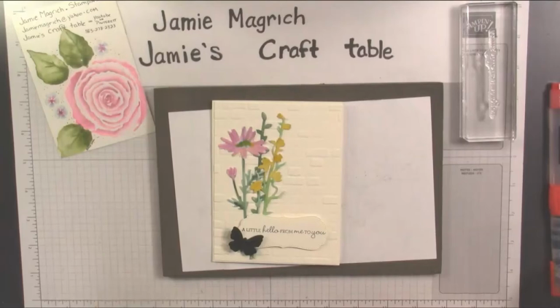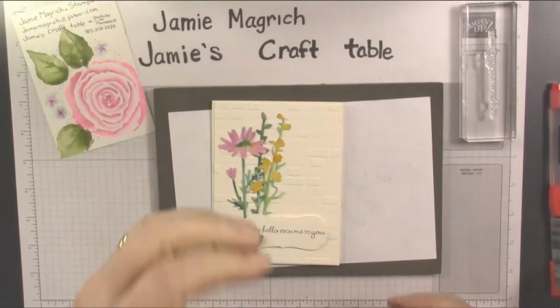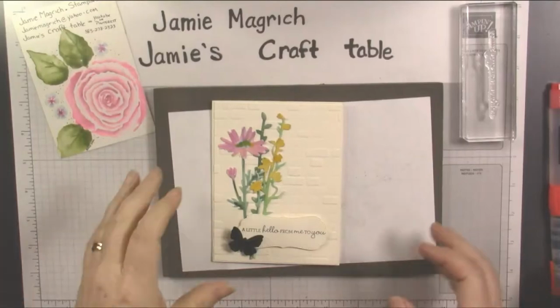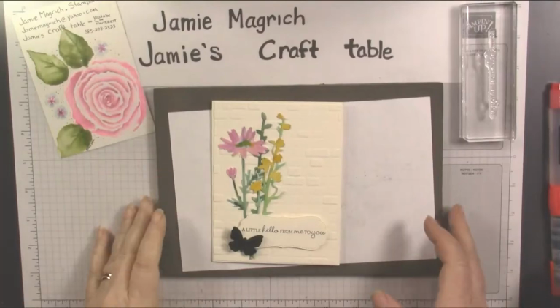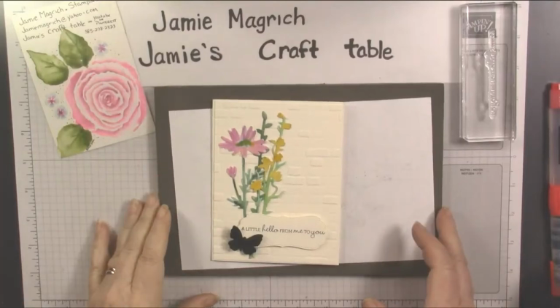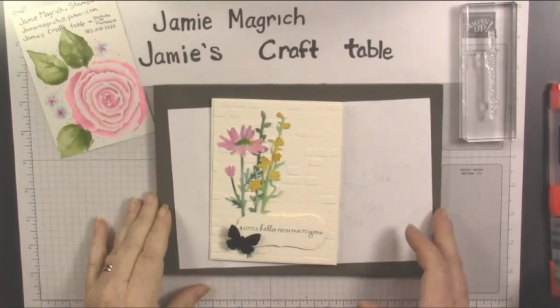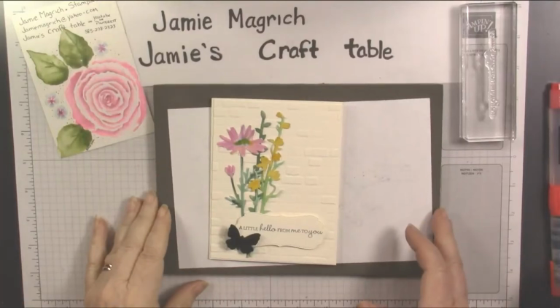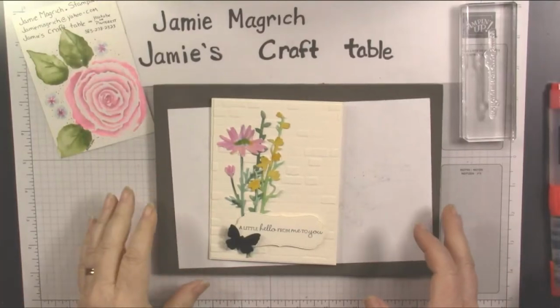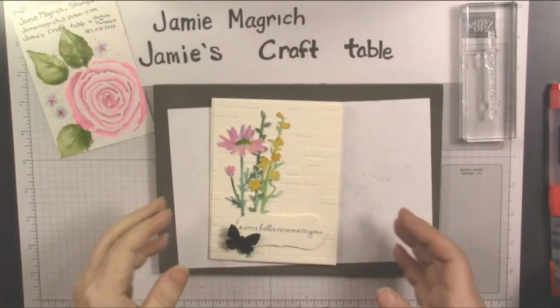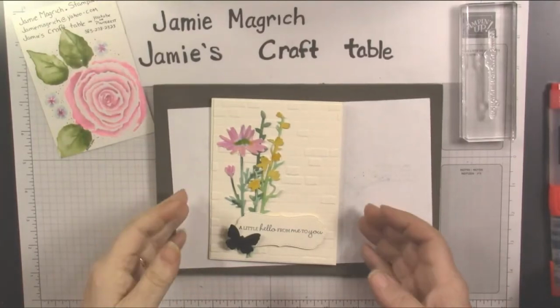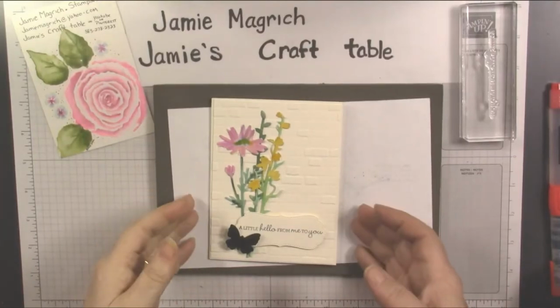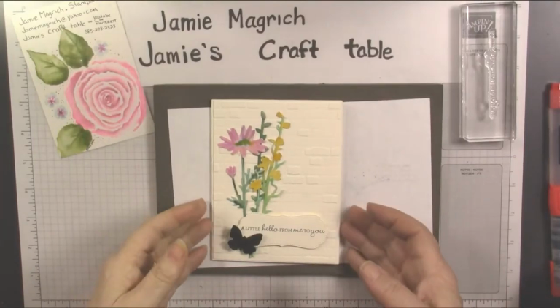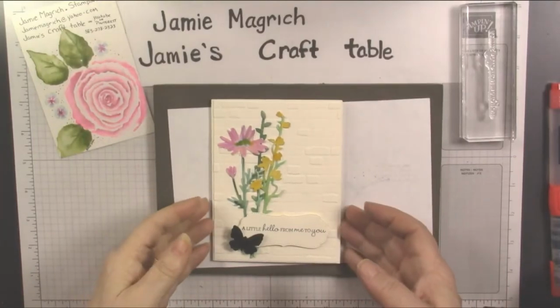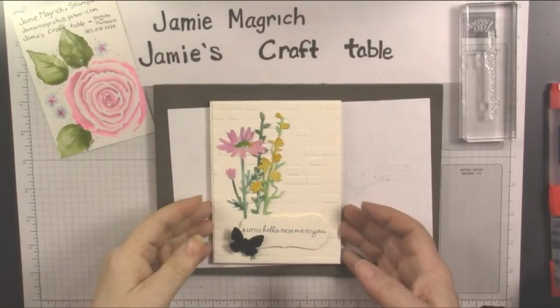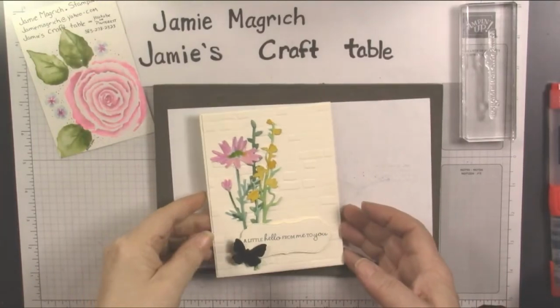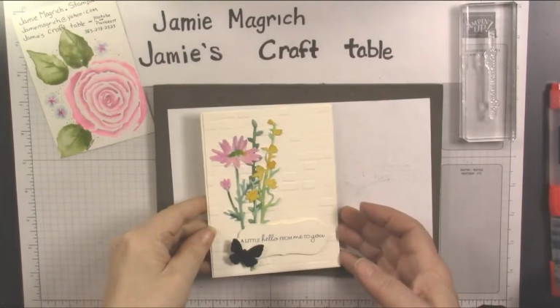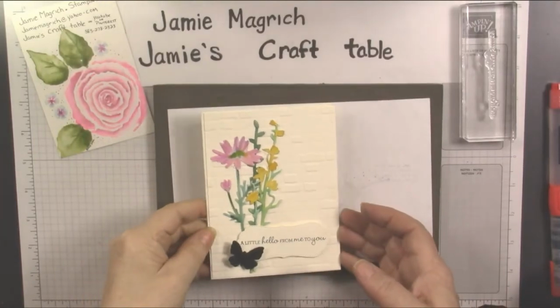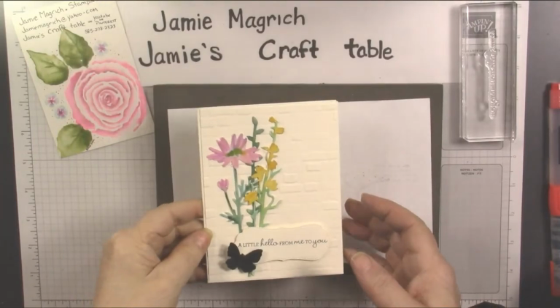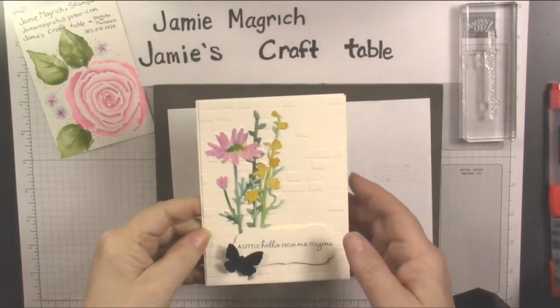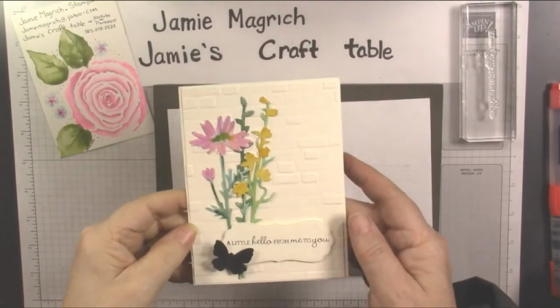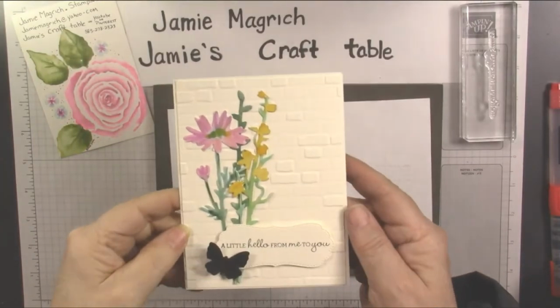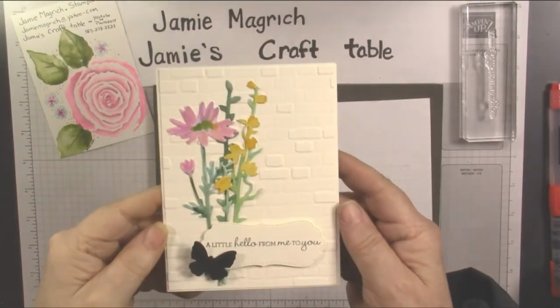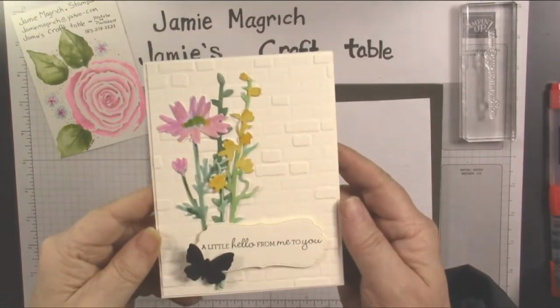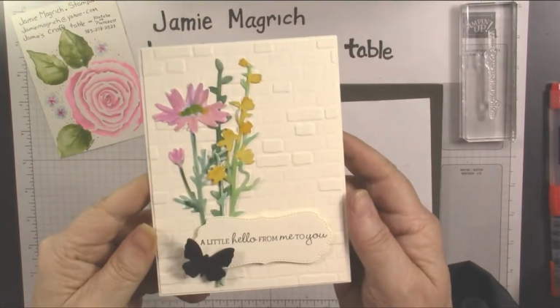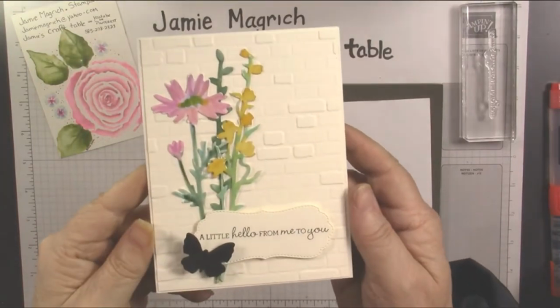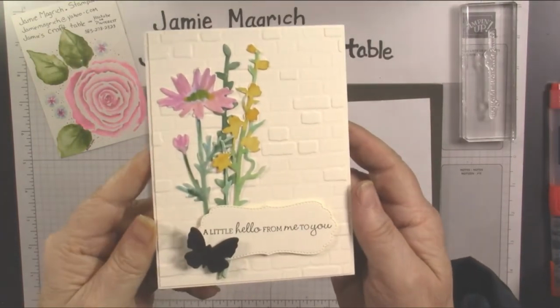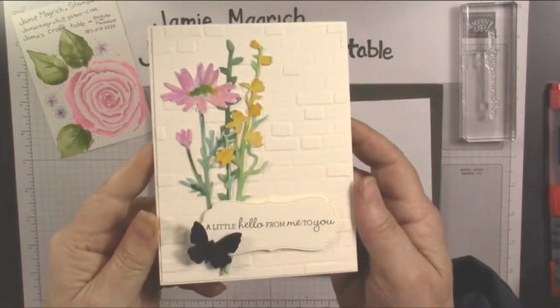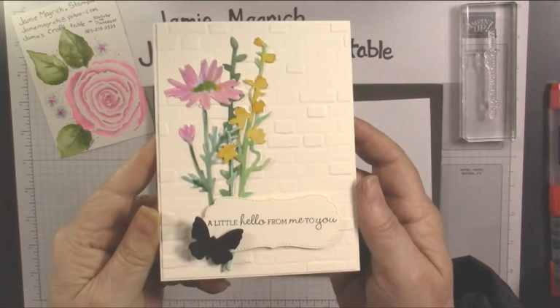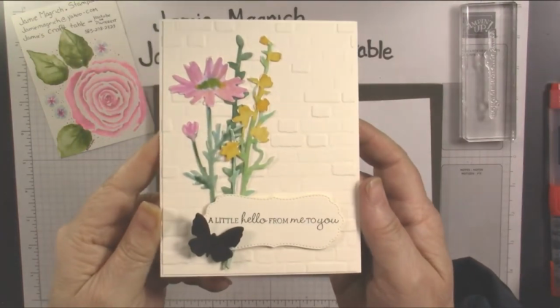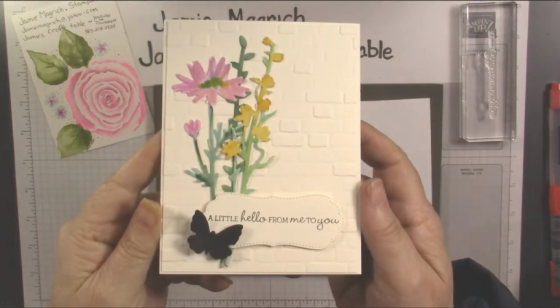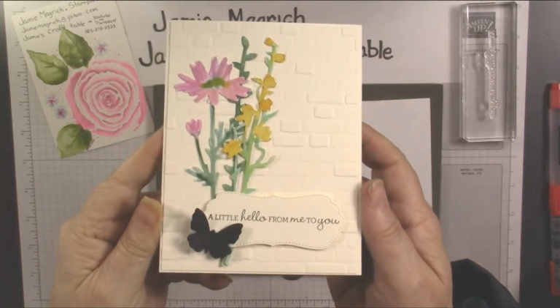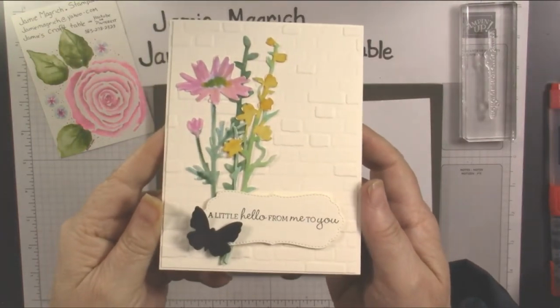Hello, this is Jamie Megrich. Welcome to Jamie's Craft Table. Today I'm going to show you how I made this card.